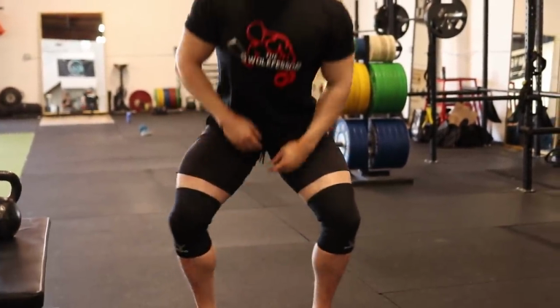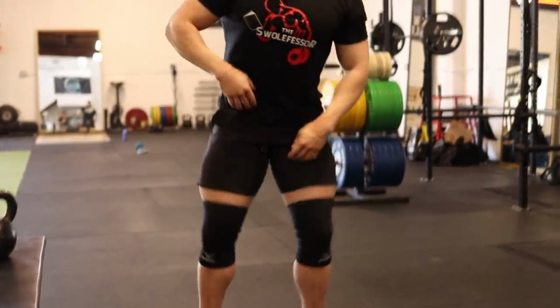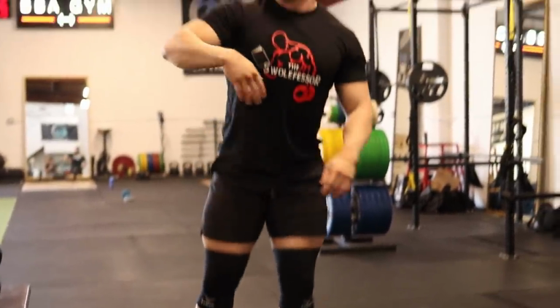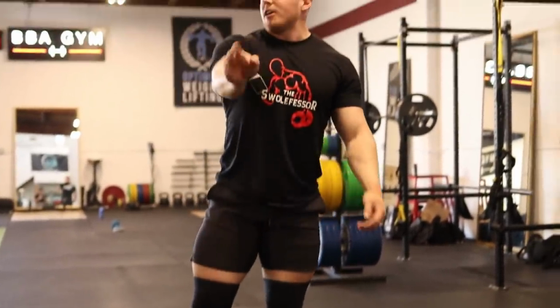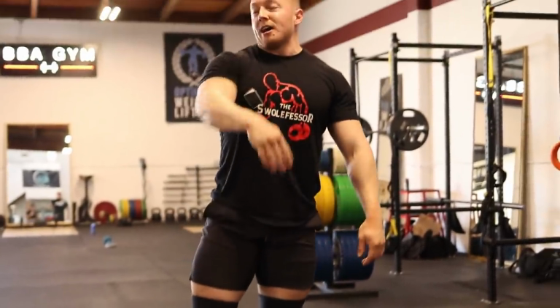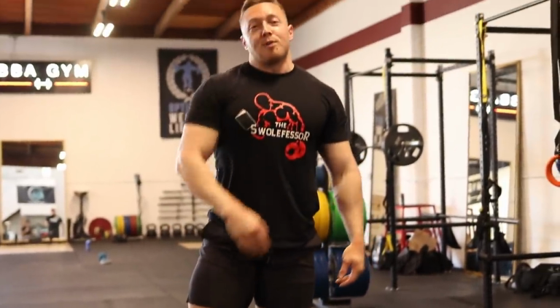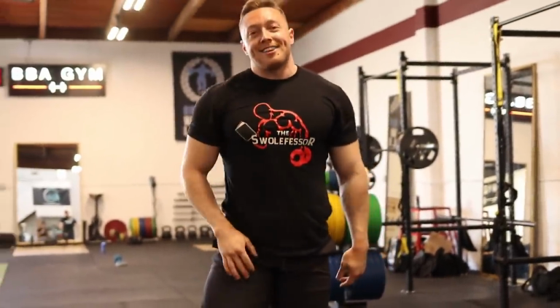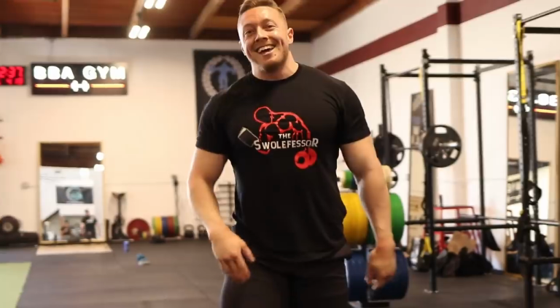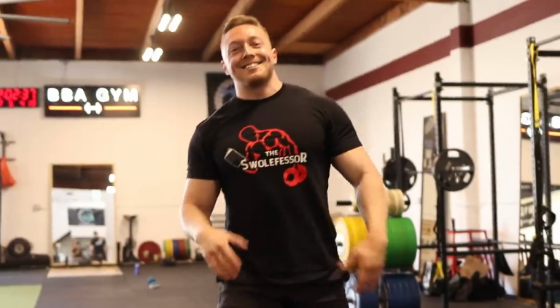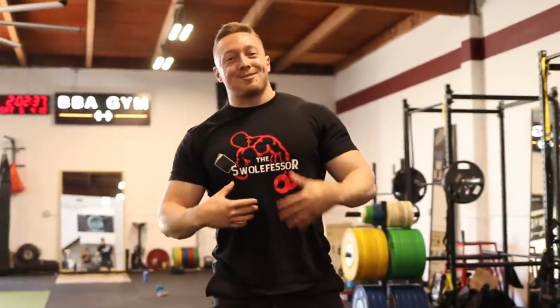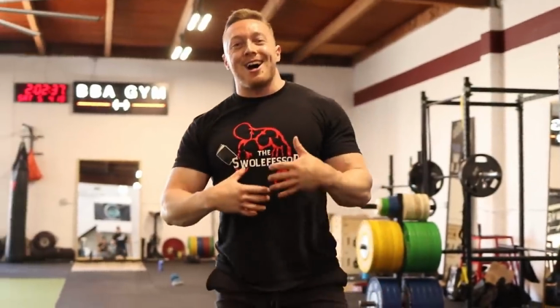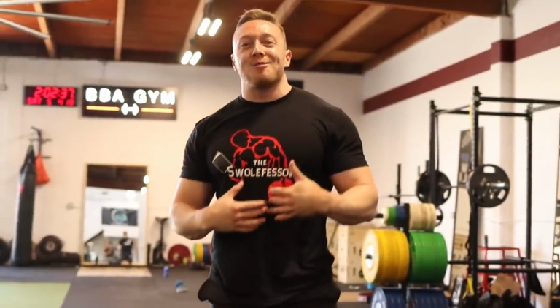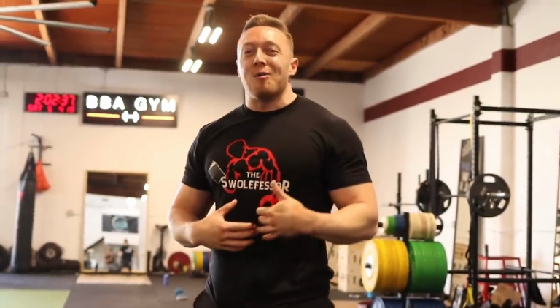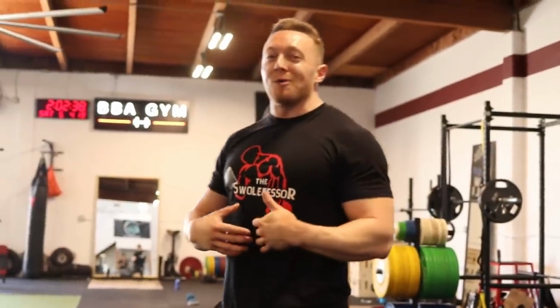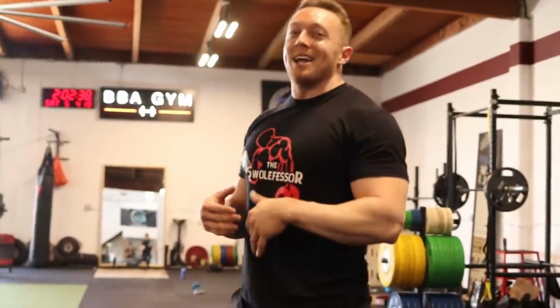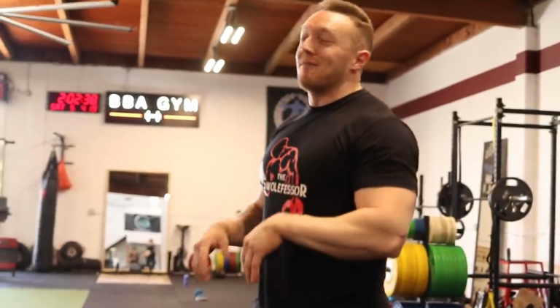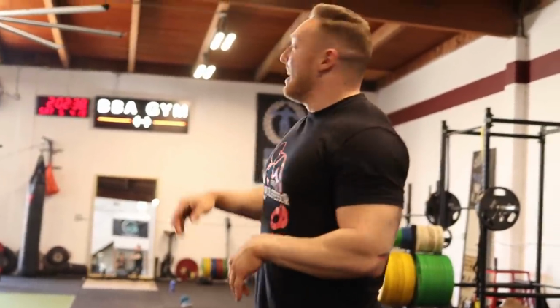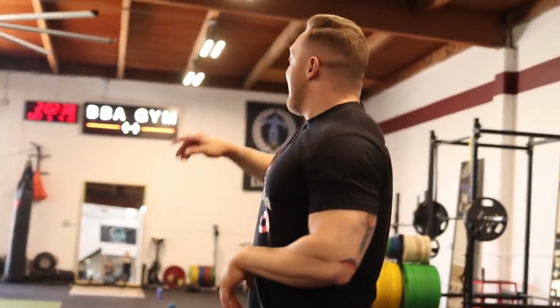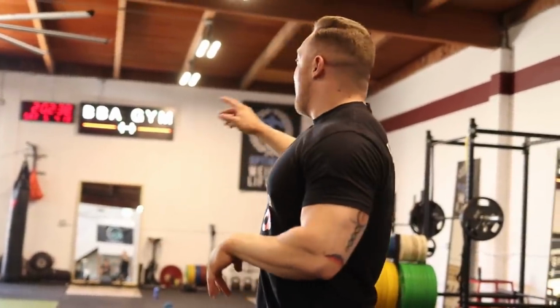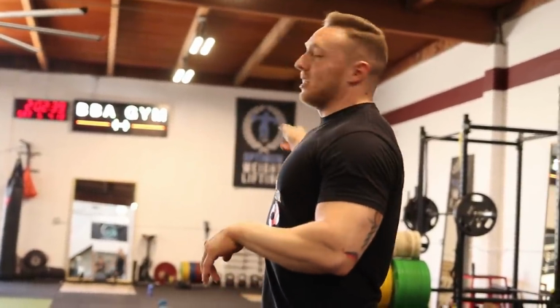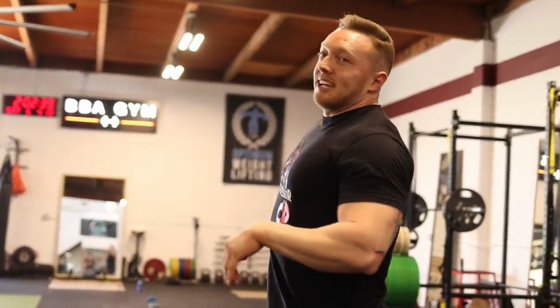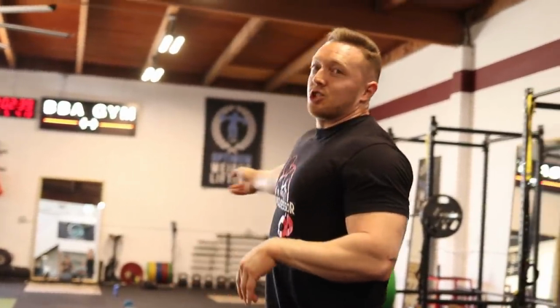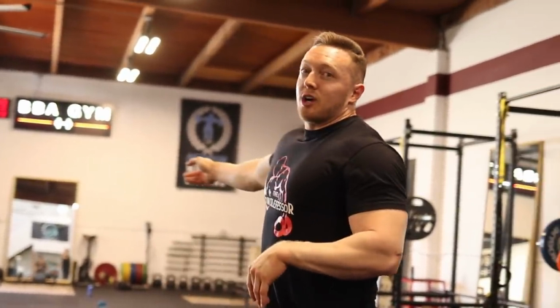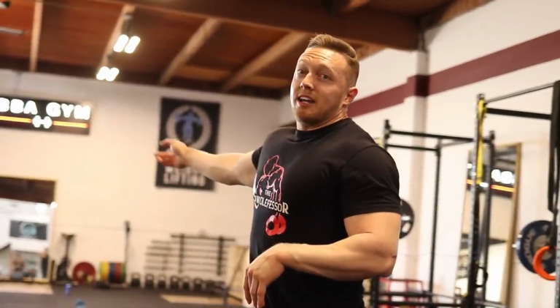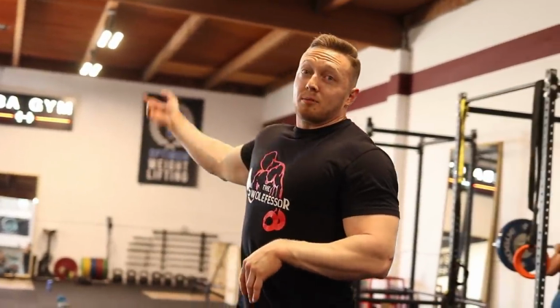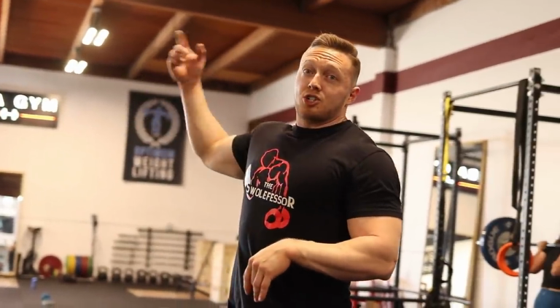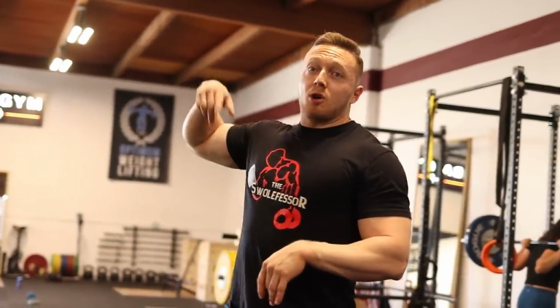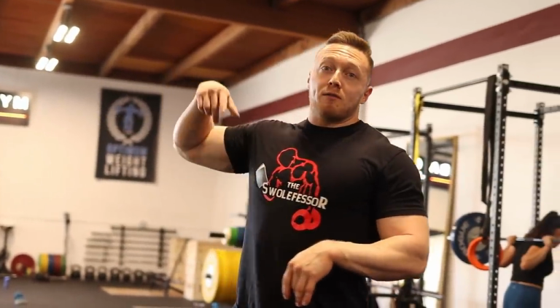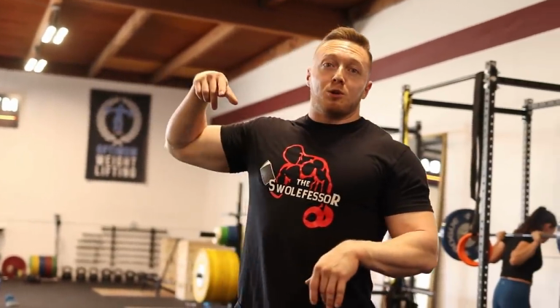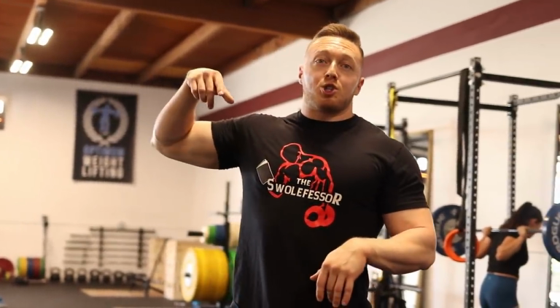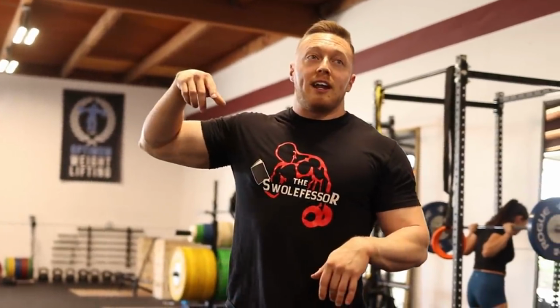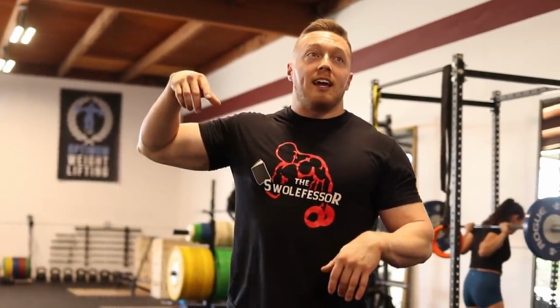All right, I'm already out of breath because I'm talking while warming up. I'm going to get to training and show everyone the training.